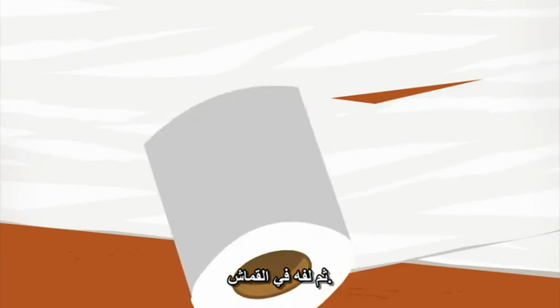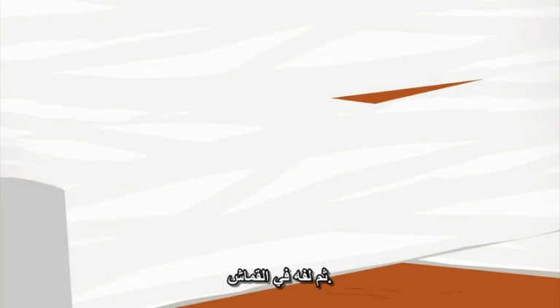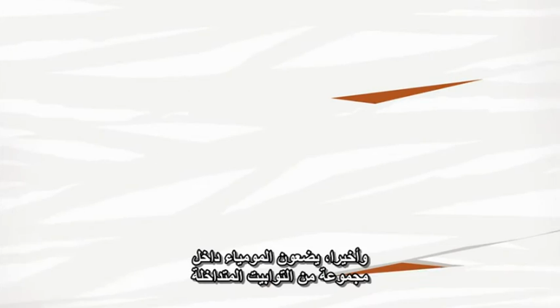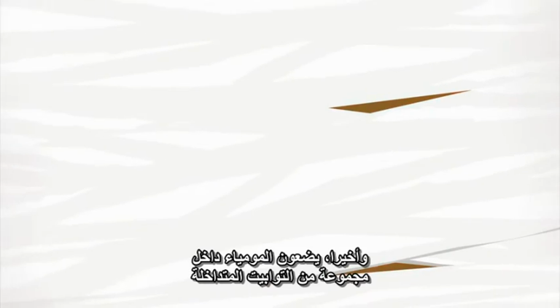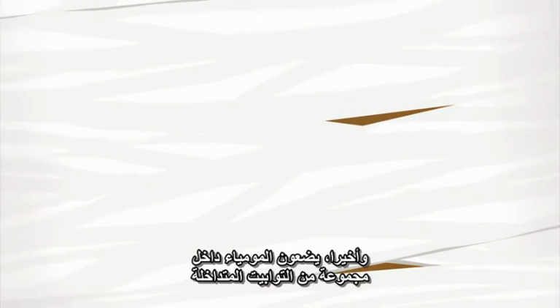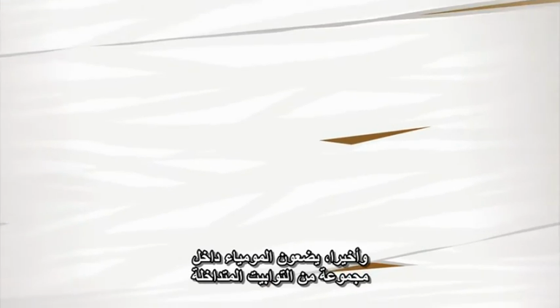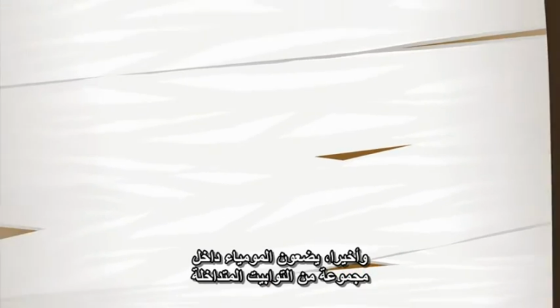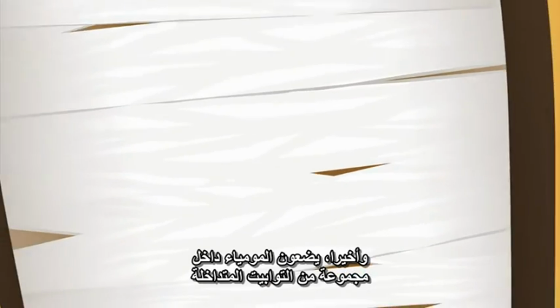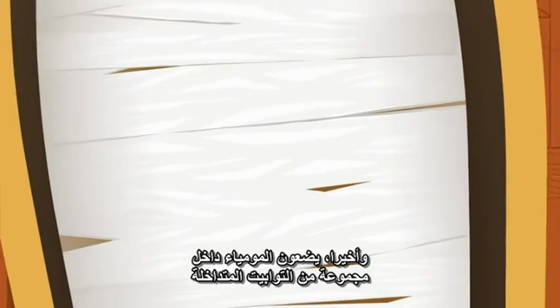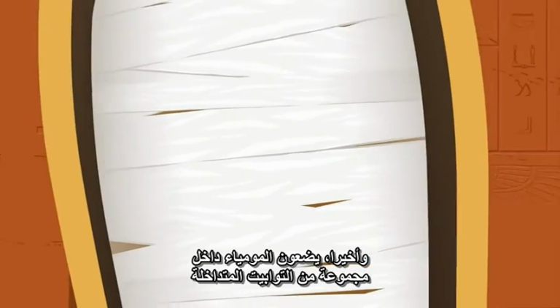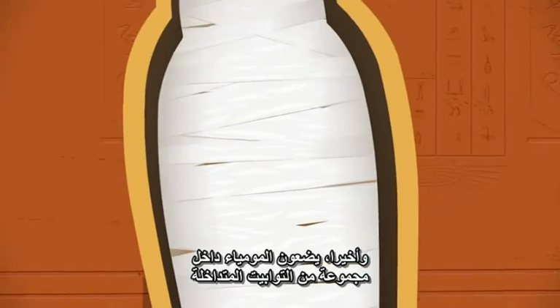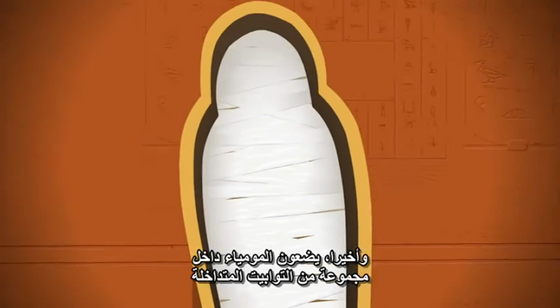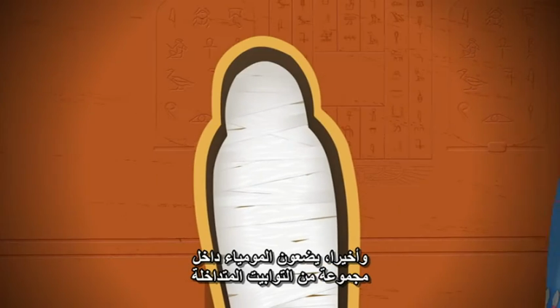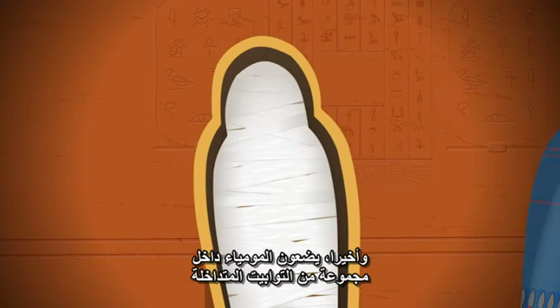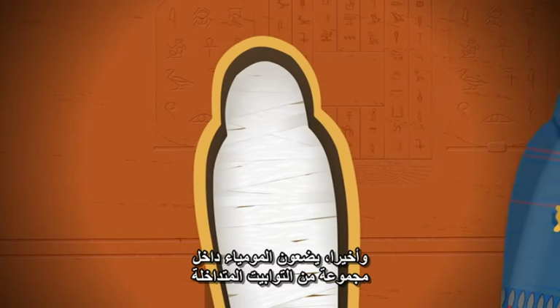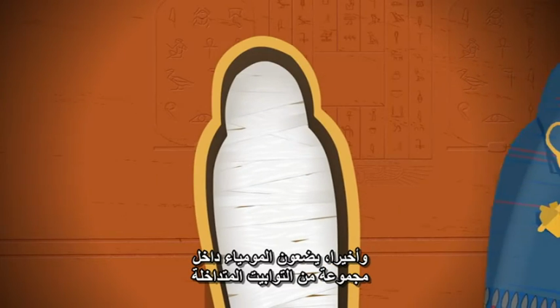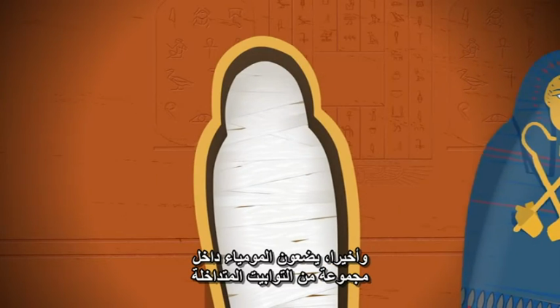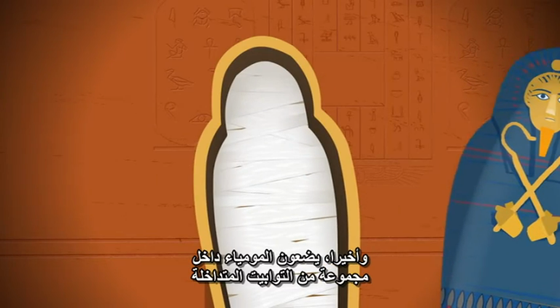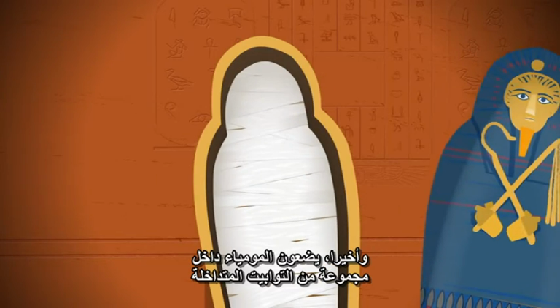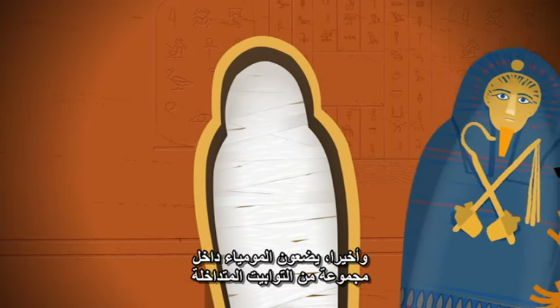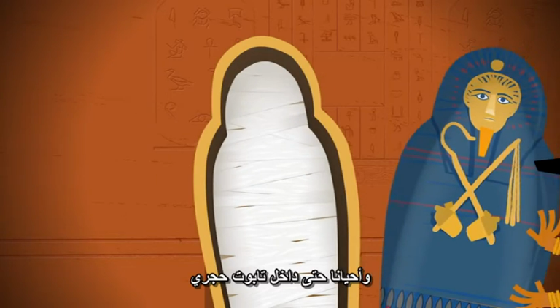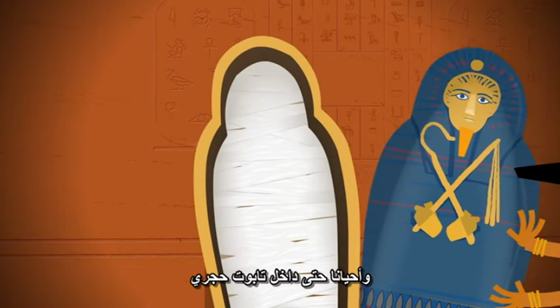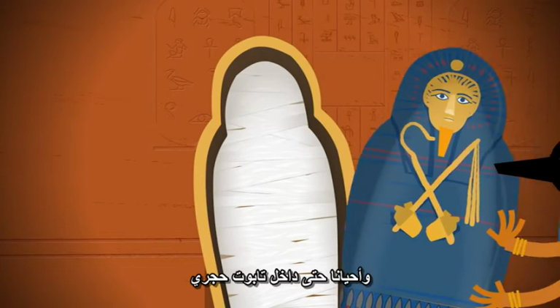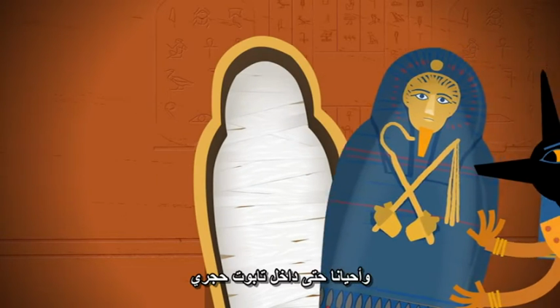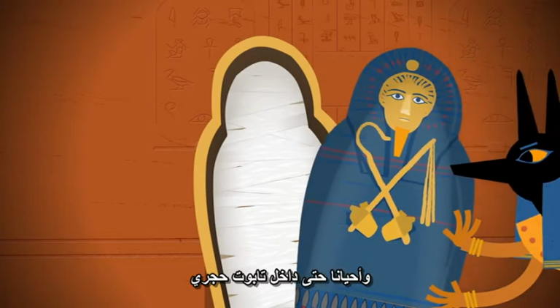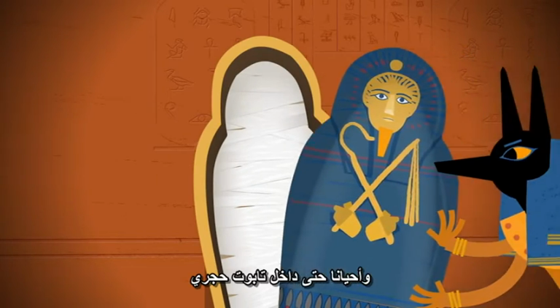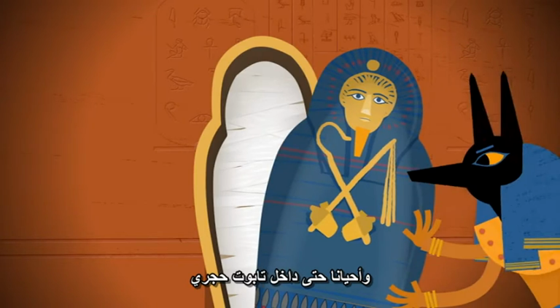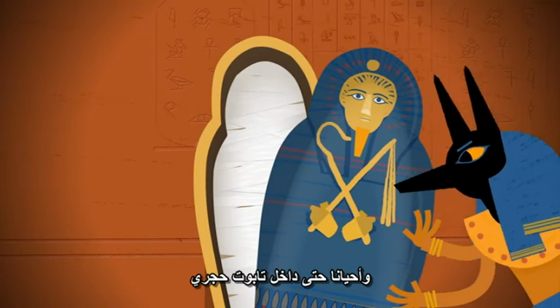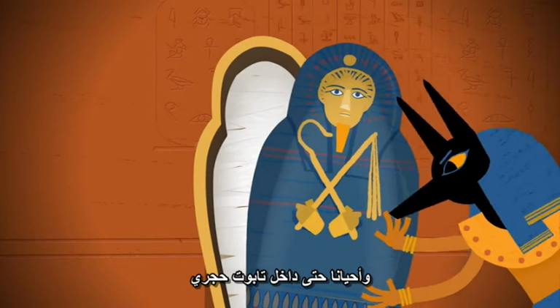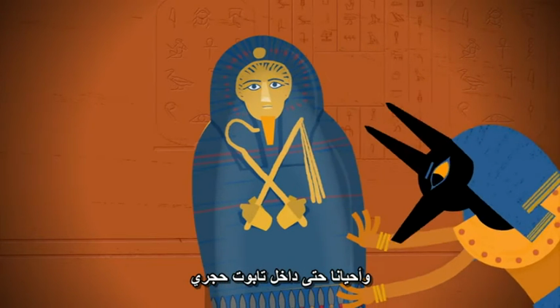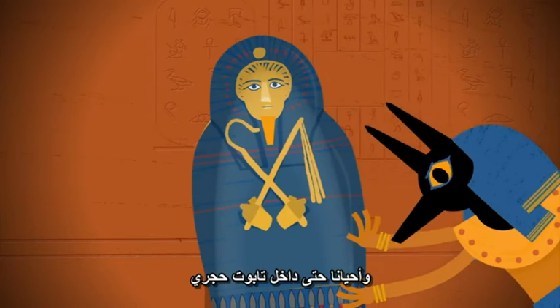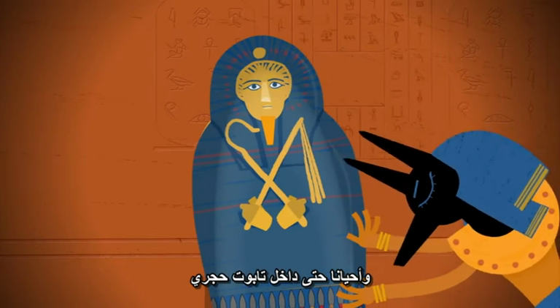Then the body was wrapped in linen. Finally, they placed the mummy in a series of nested coffins and sometimes even a stone sarcophagus.